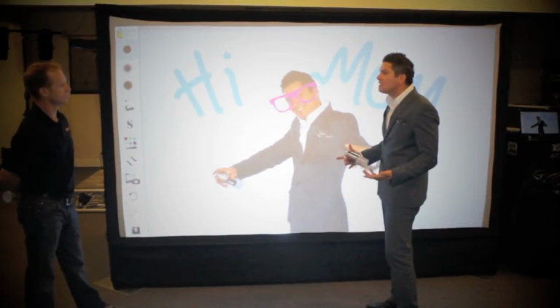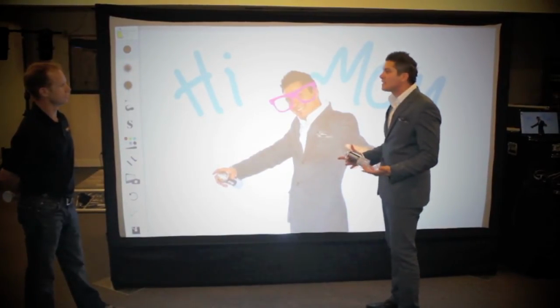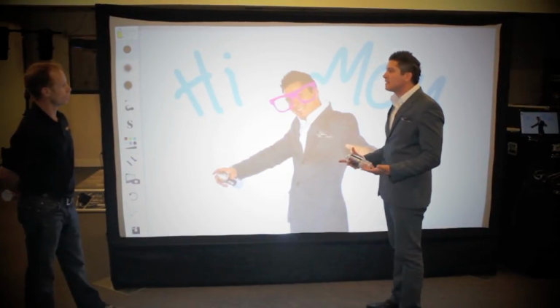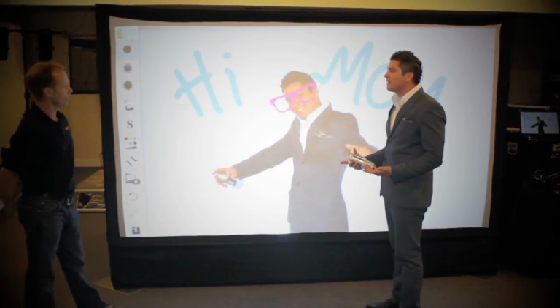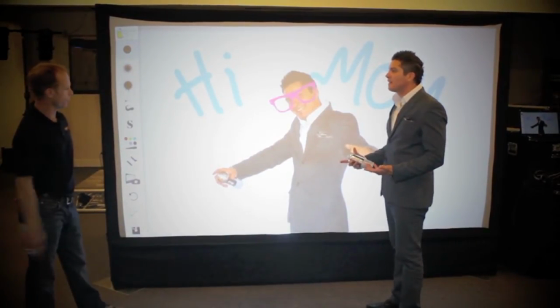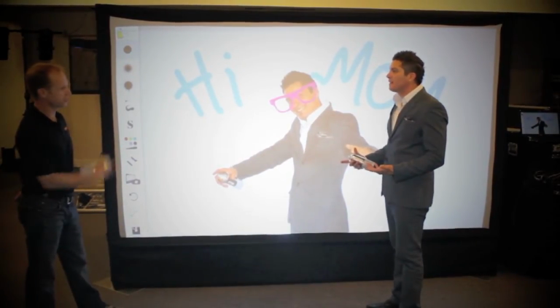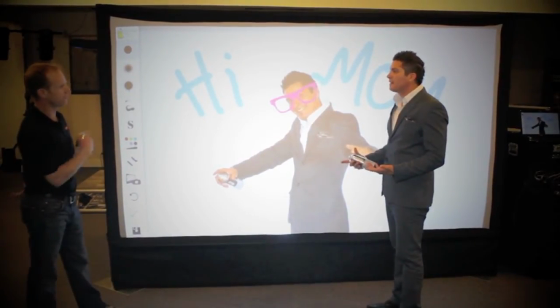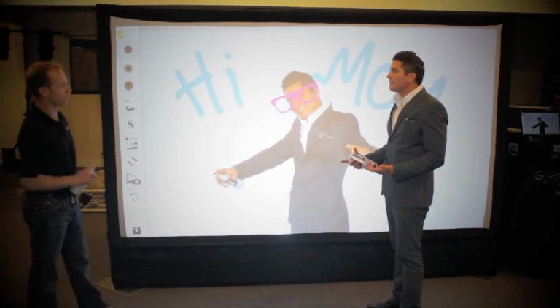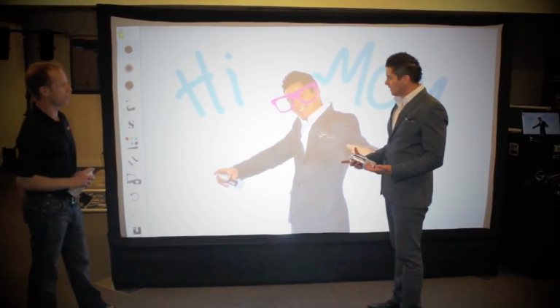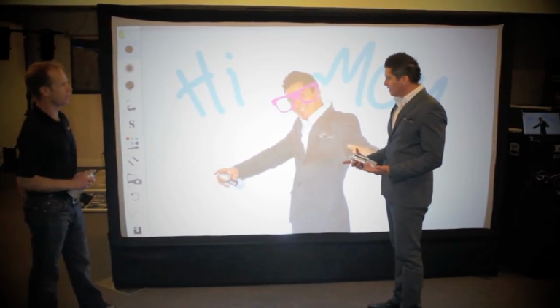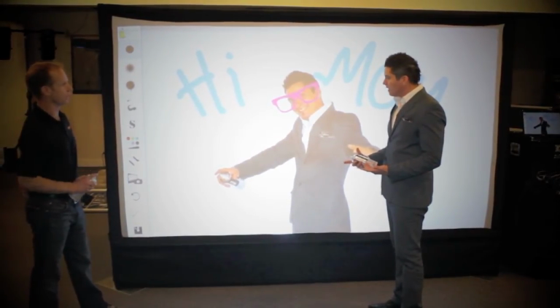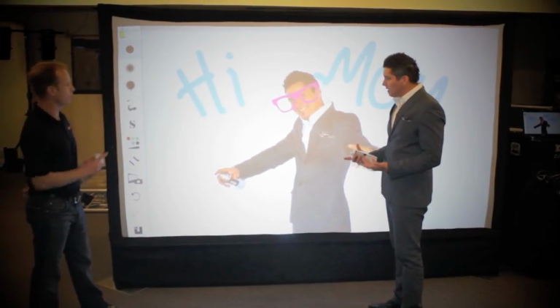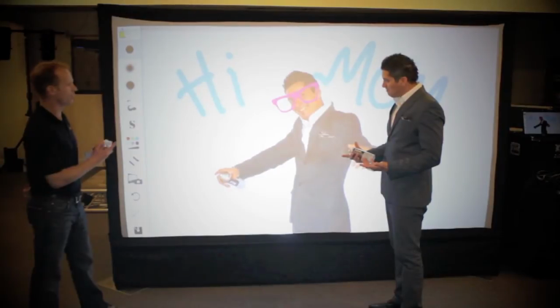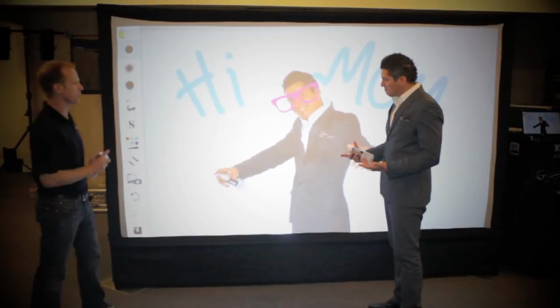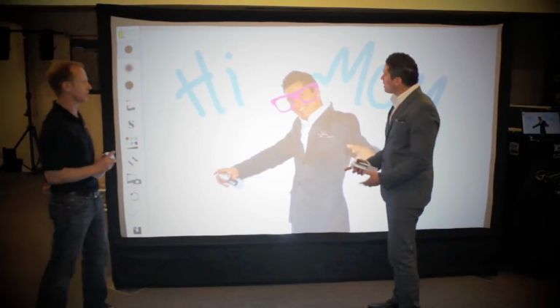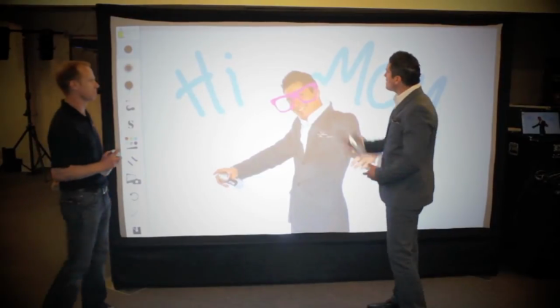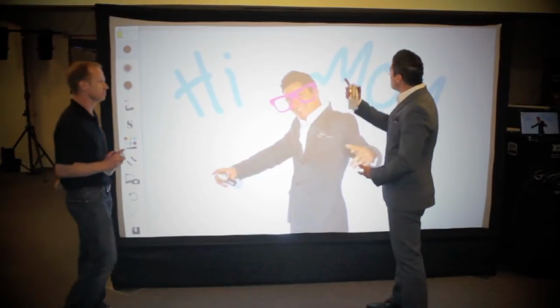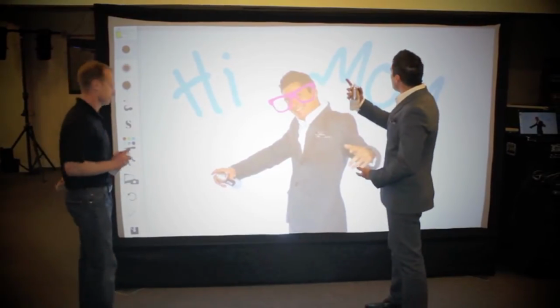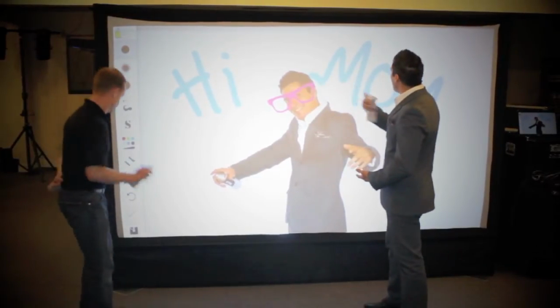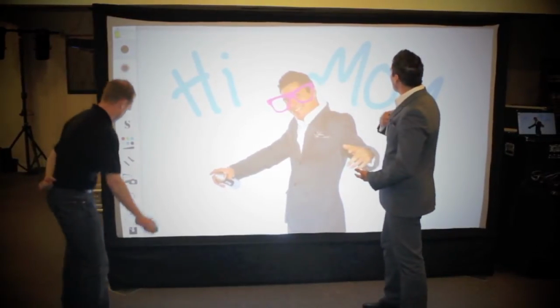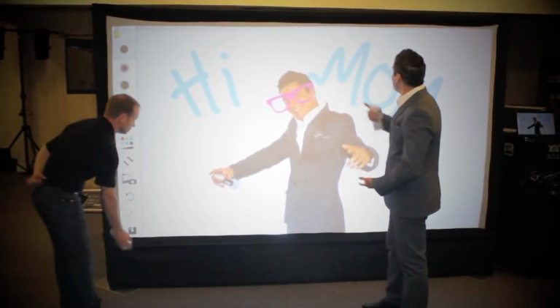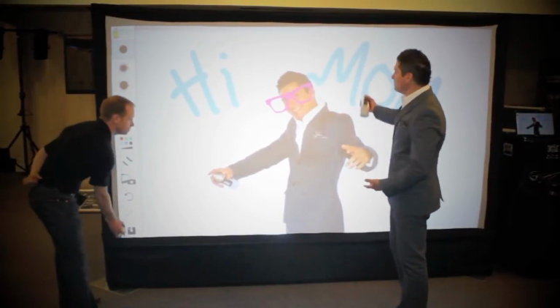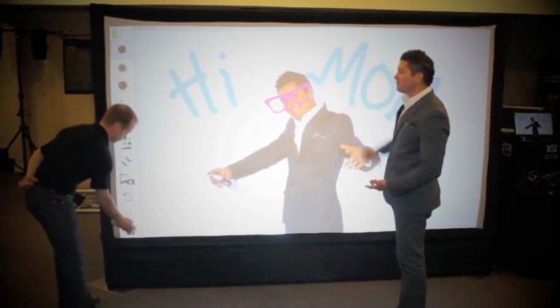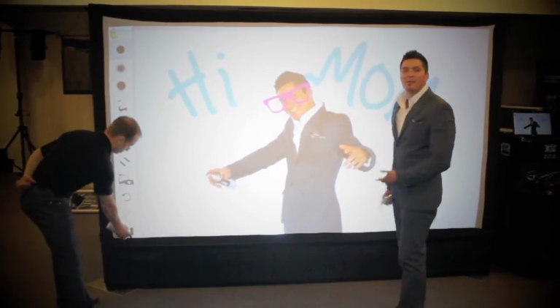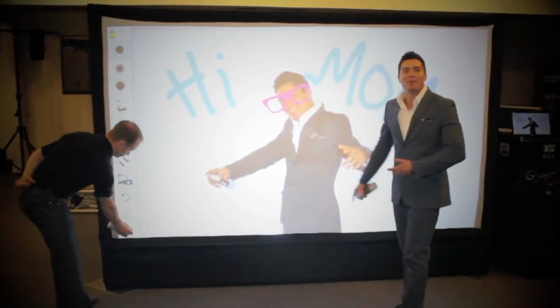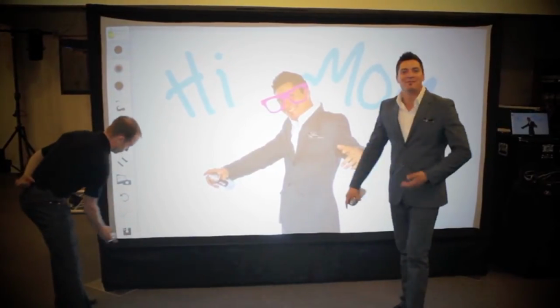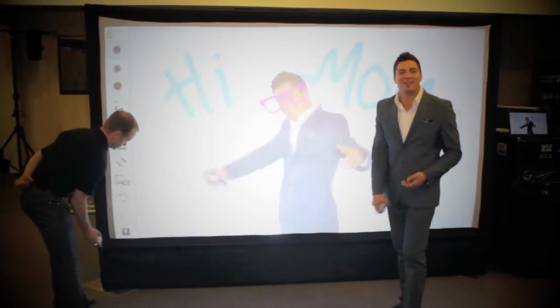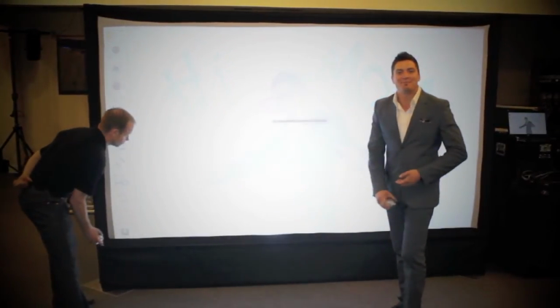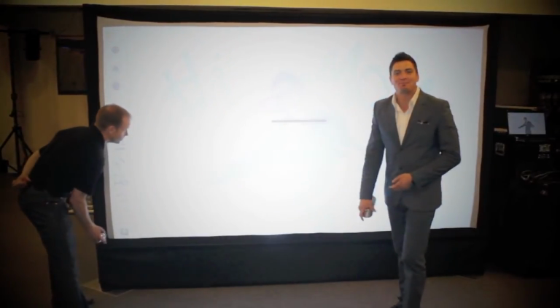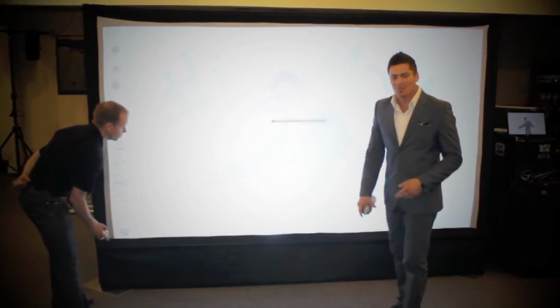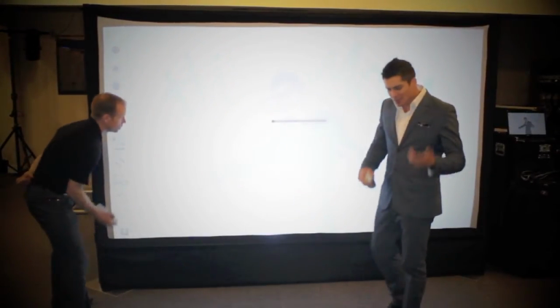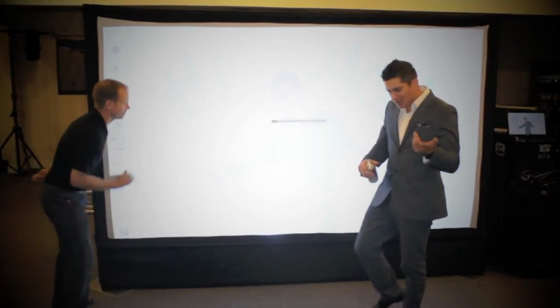What's next? We can print this up for you right here and now. How many photos would you like? Let's do two — one for me and one for my mom. Why not? You got it.